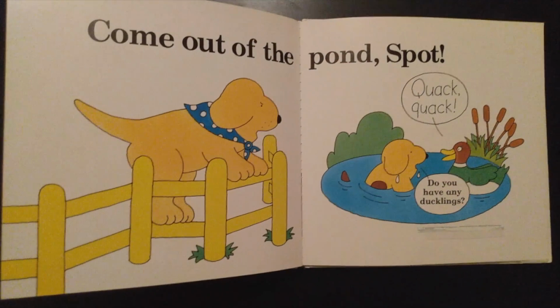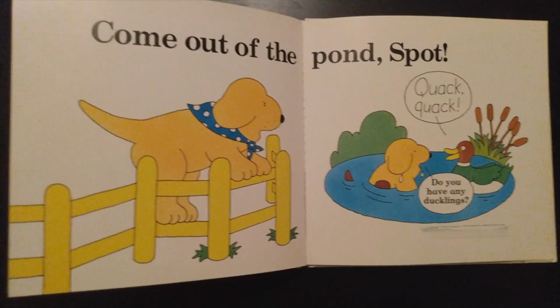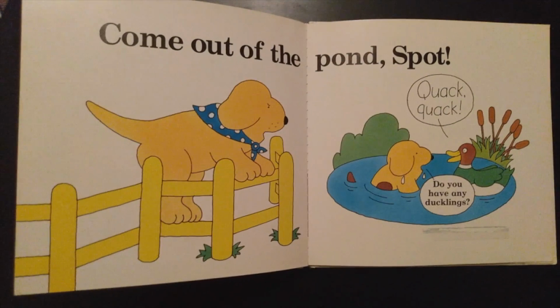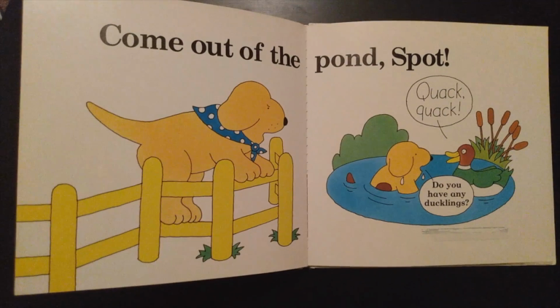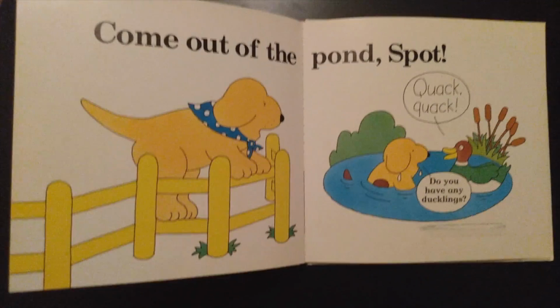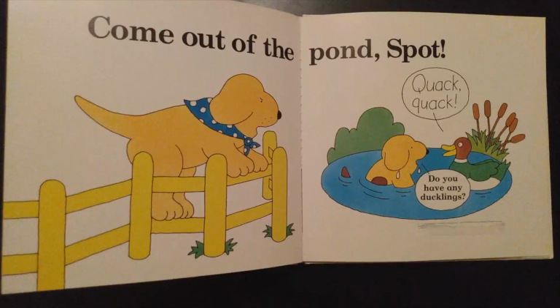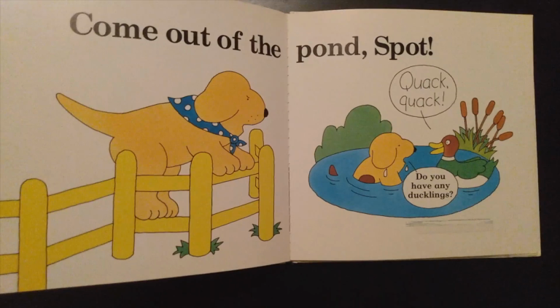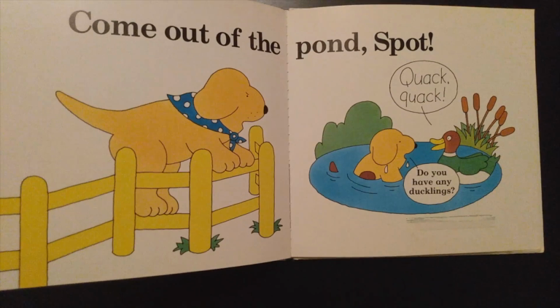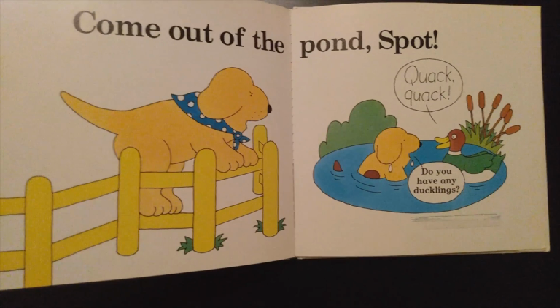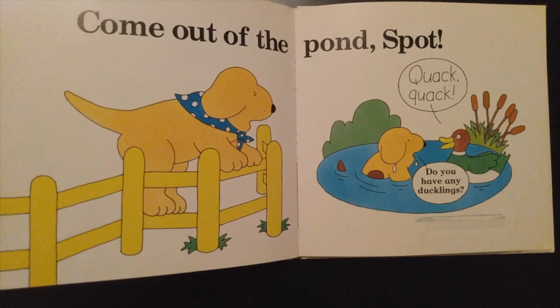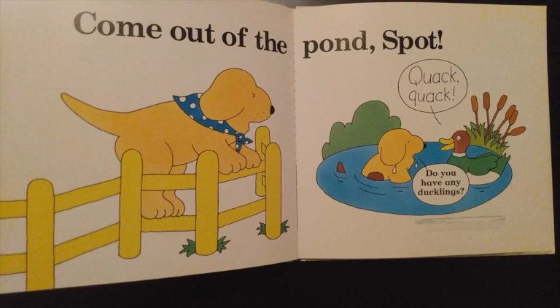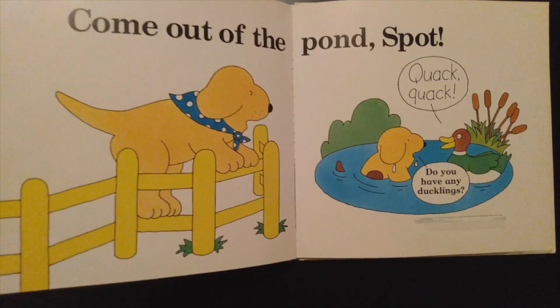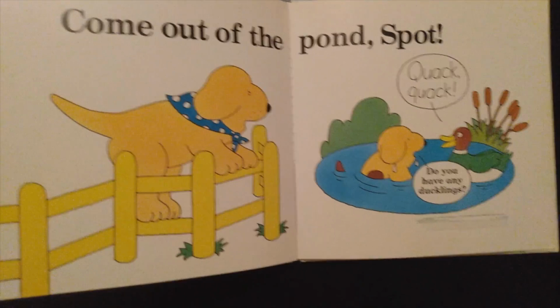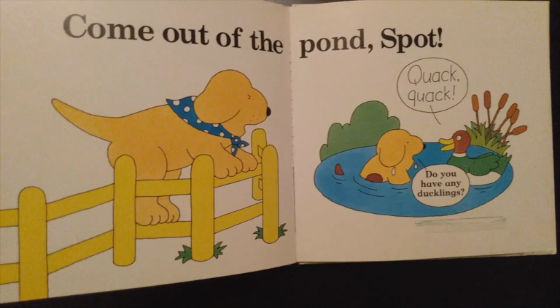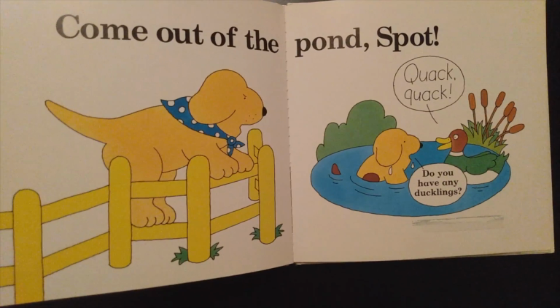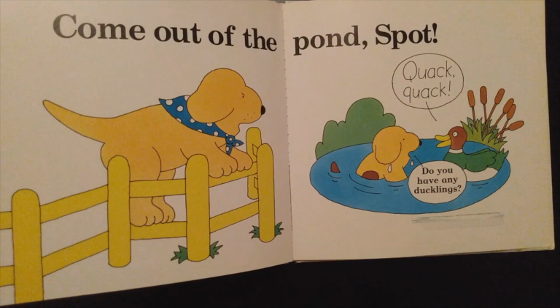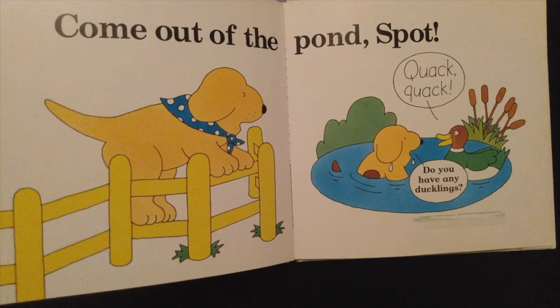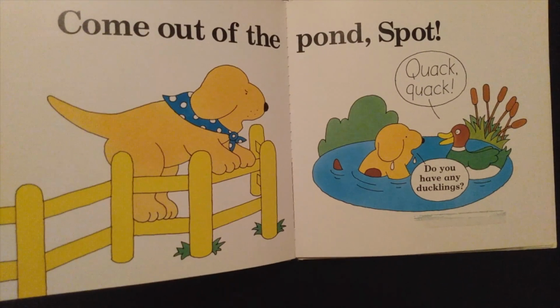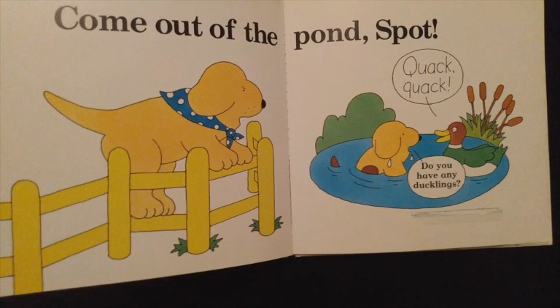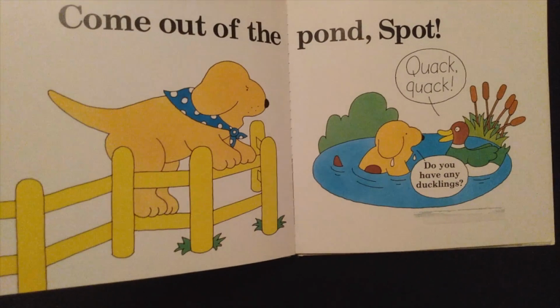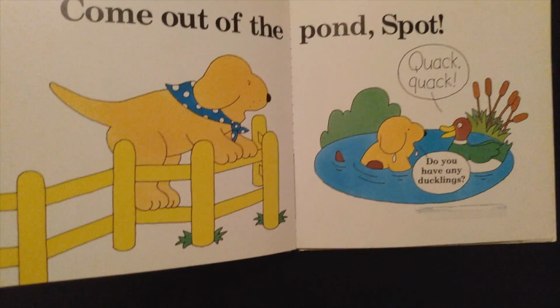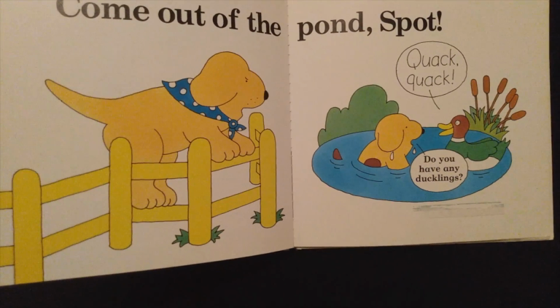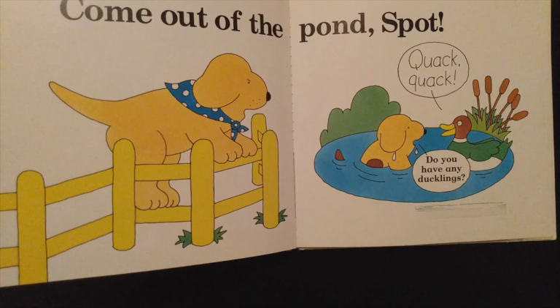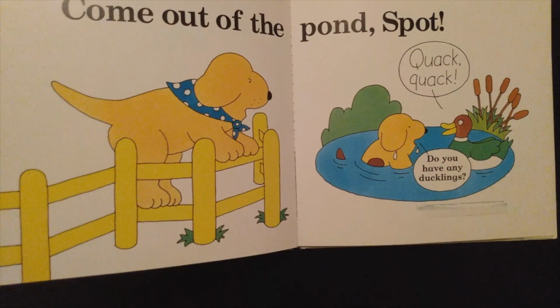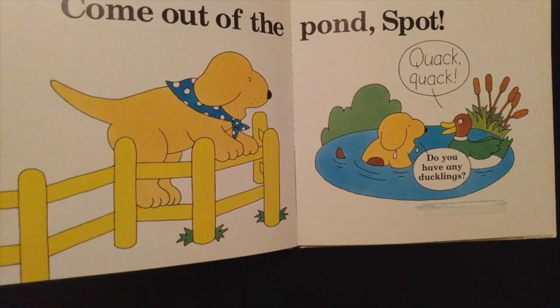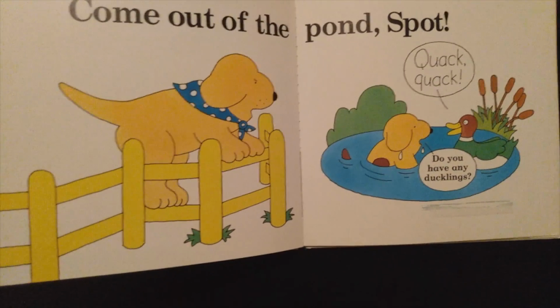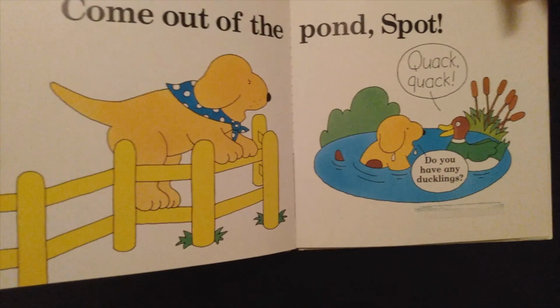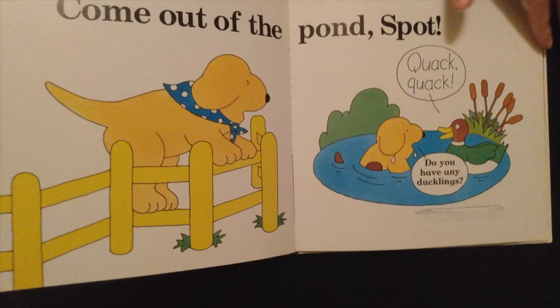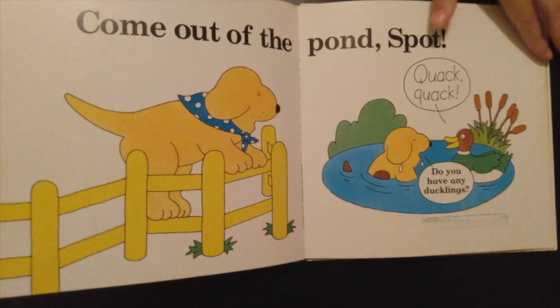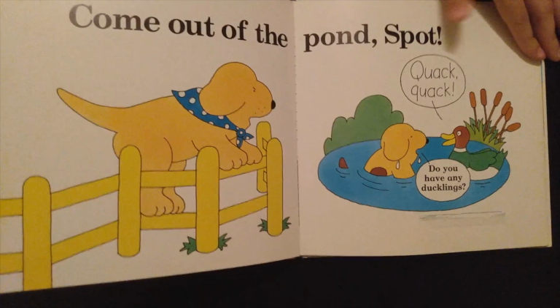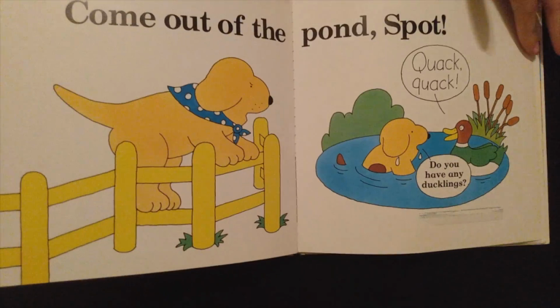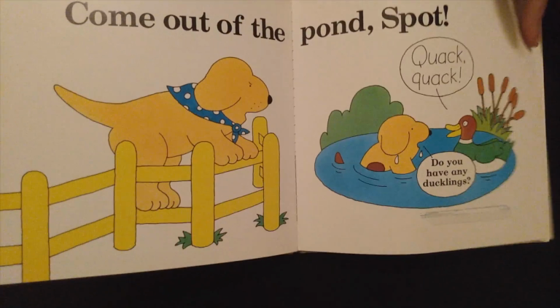Come out of the pond, Spot. Quack, quack. Do you have any ducklings? Ducklings are baby ducks.